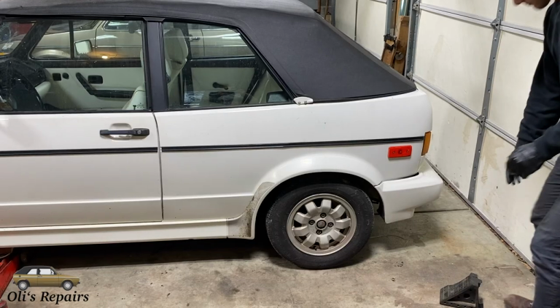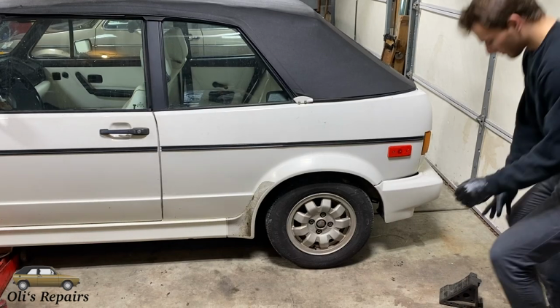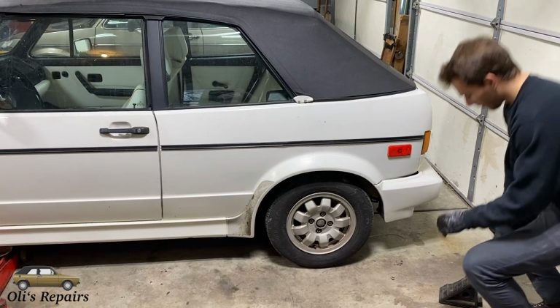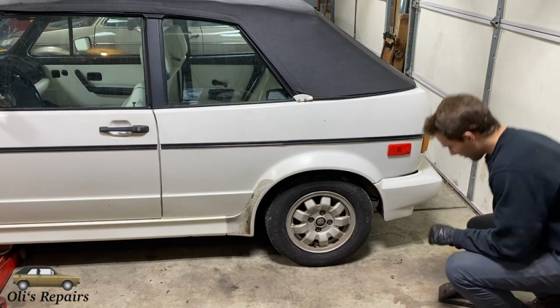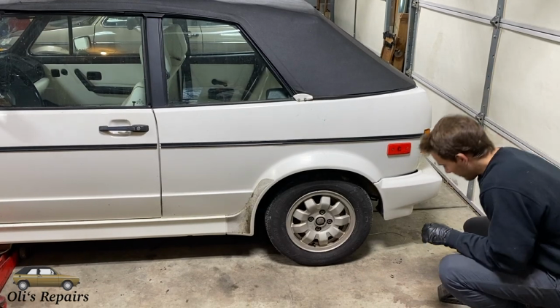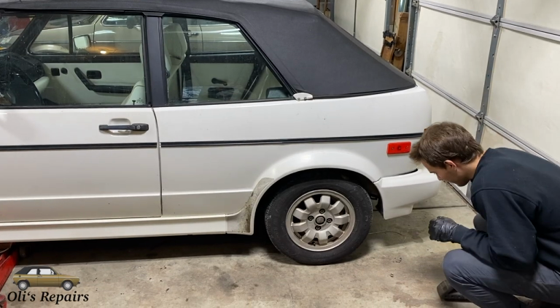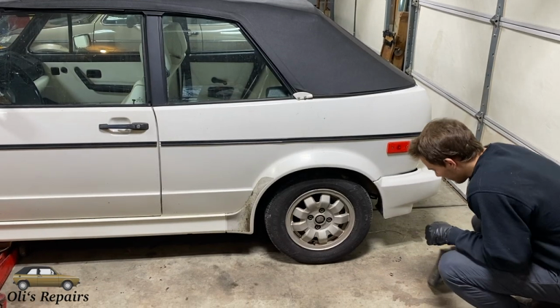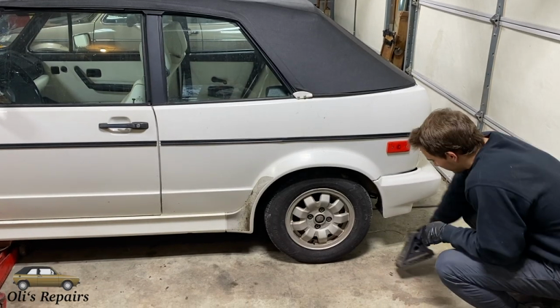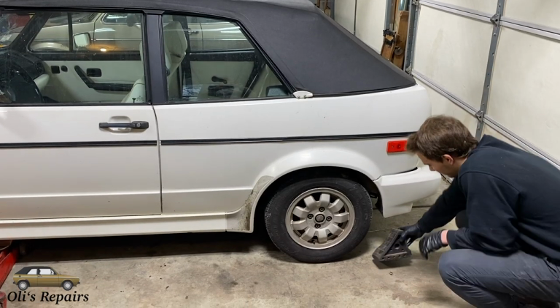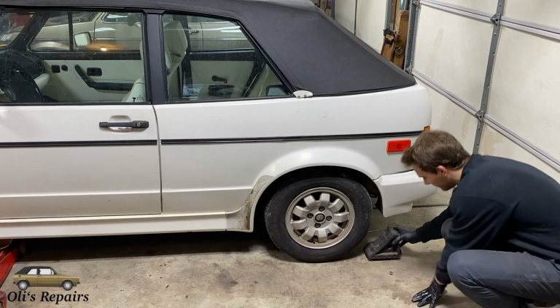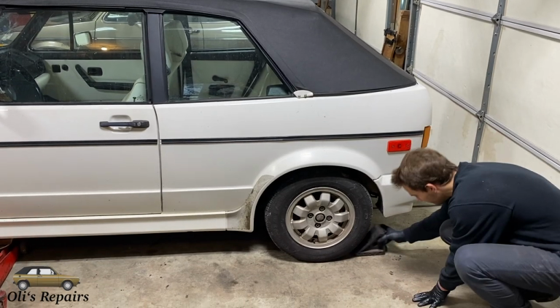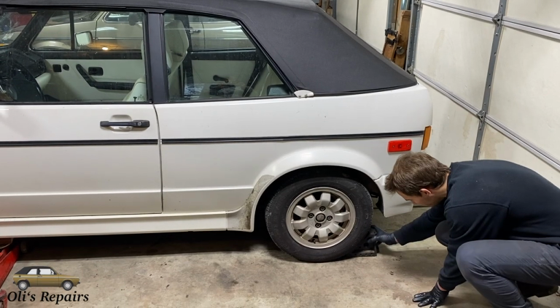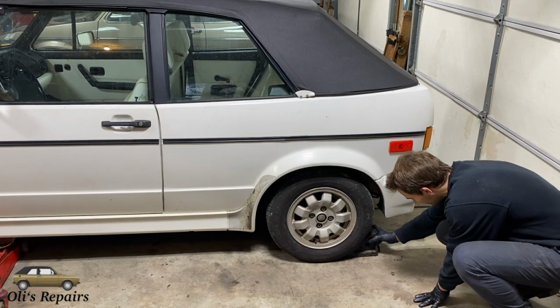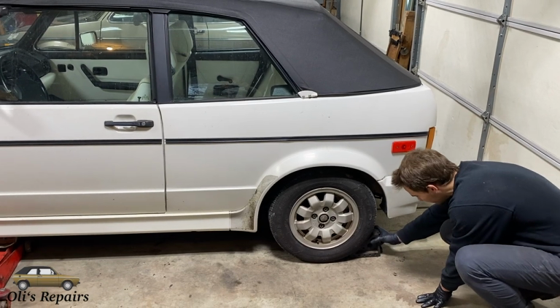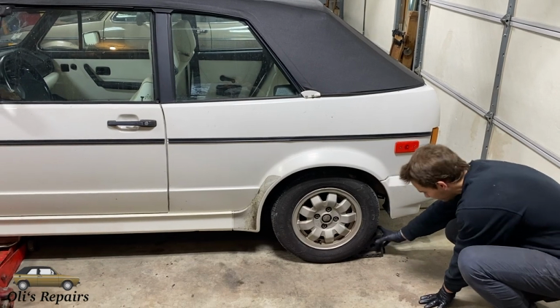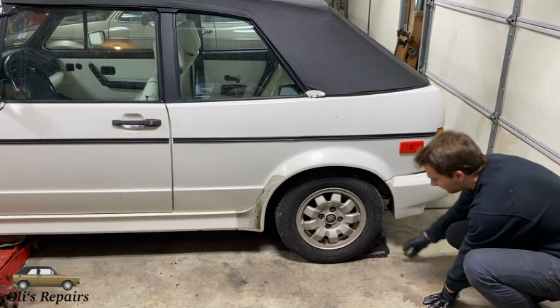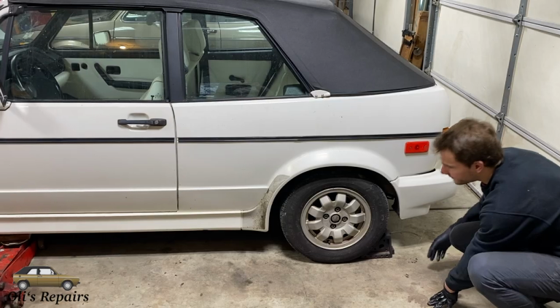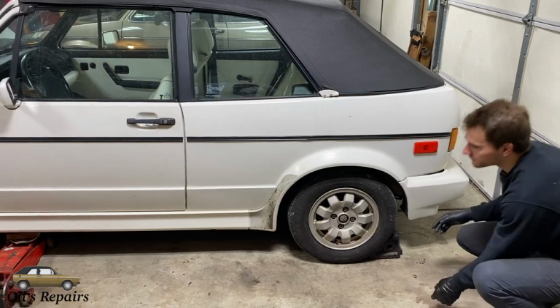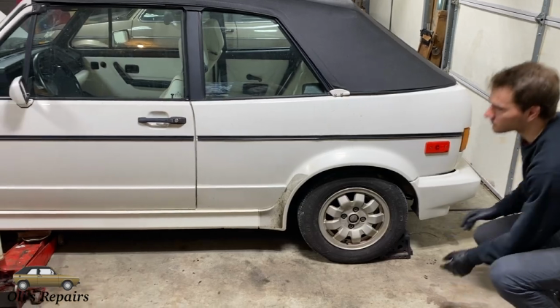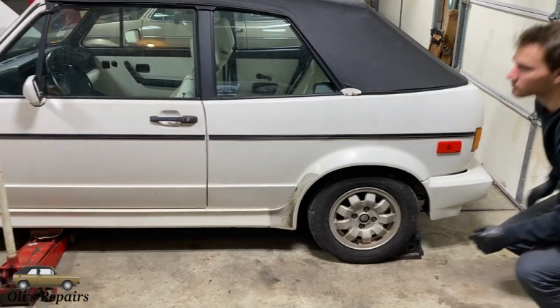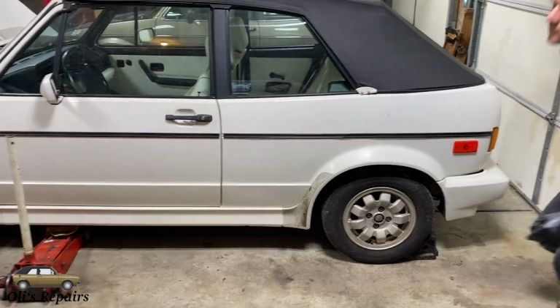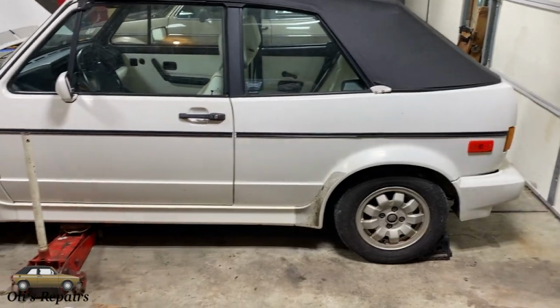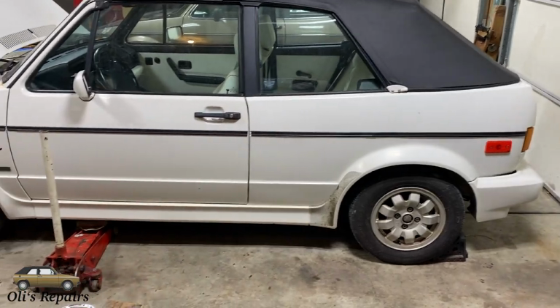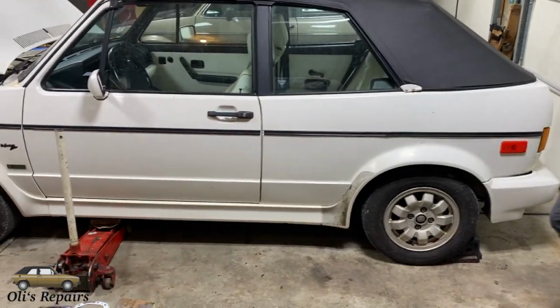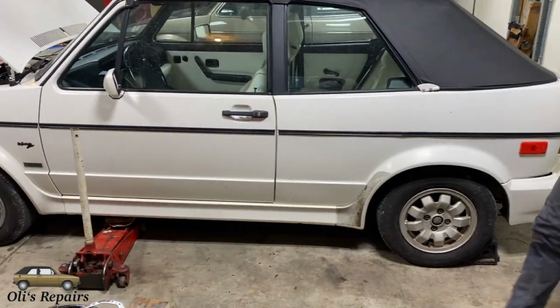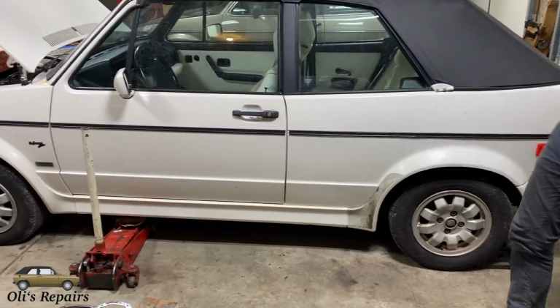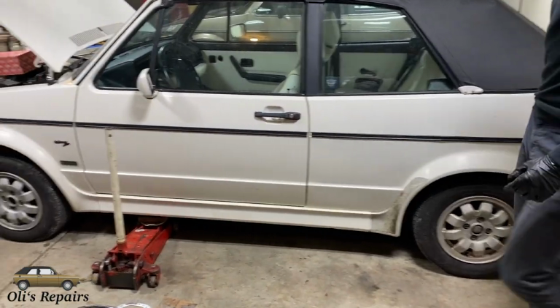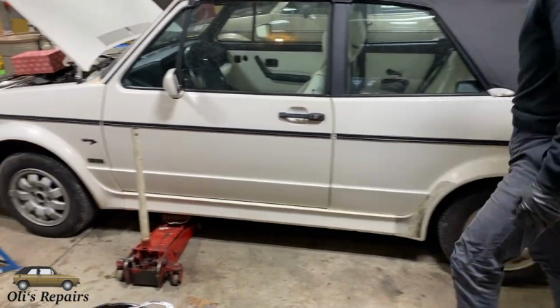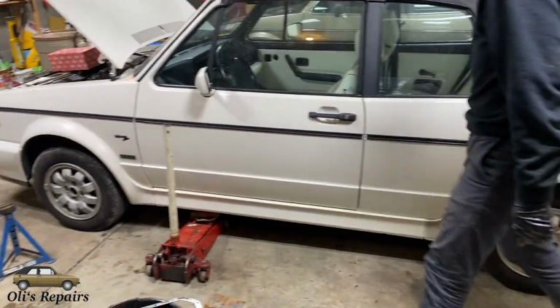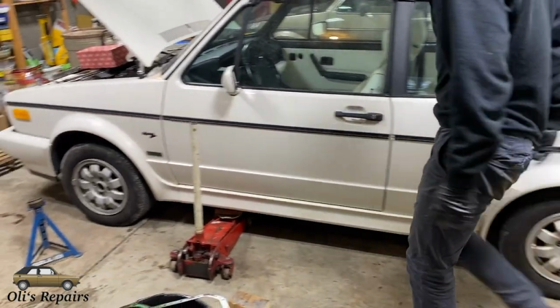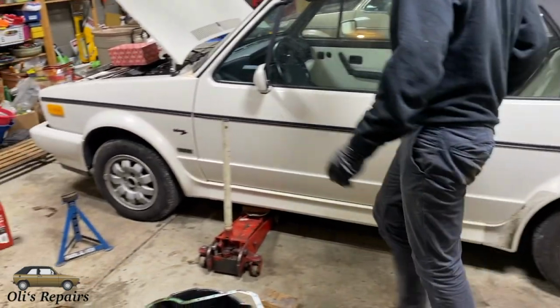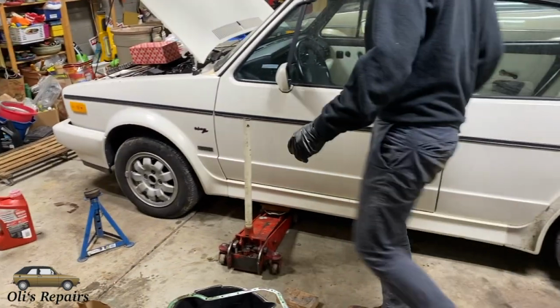We're going to be using 10W30 for the winter or 15W40 for the summer. For this repair you're going to have to have access to the bottom of the engine. I chose to jack it up, but you can use ramps or a lift instead.